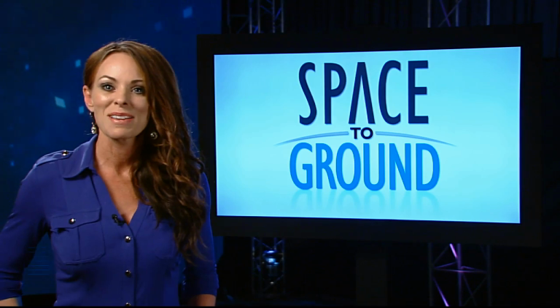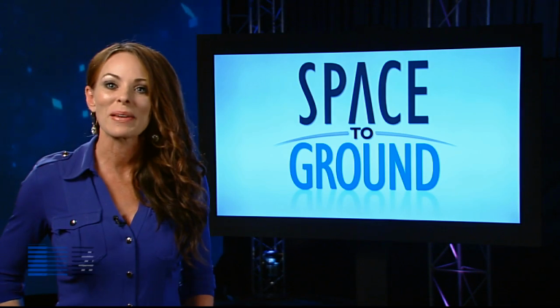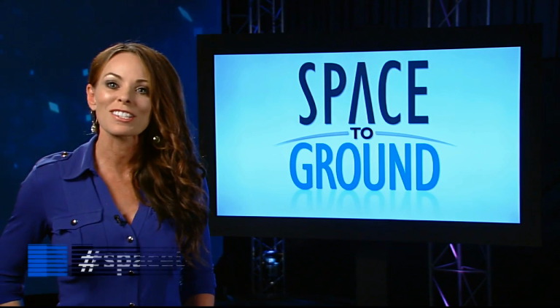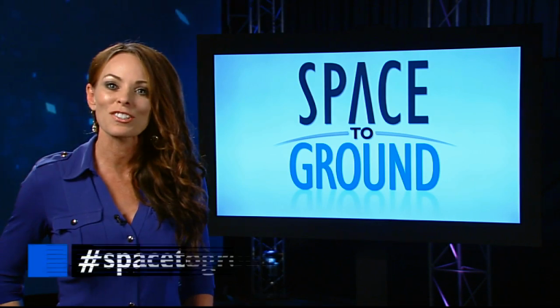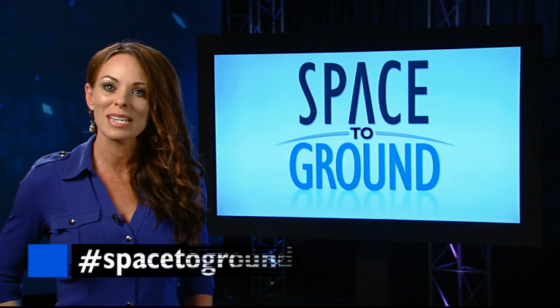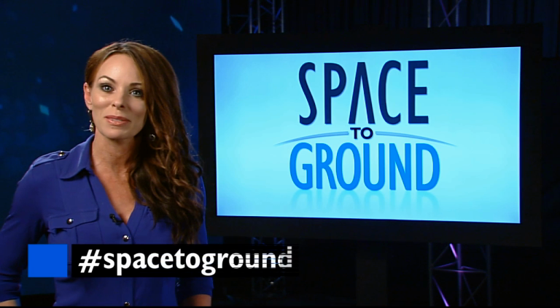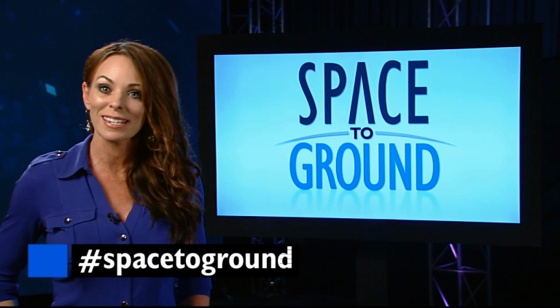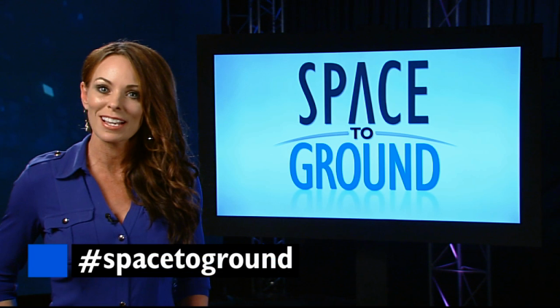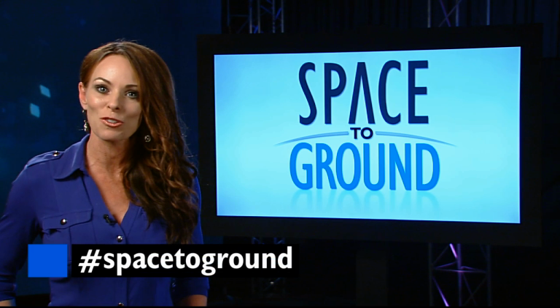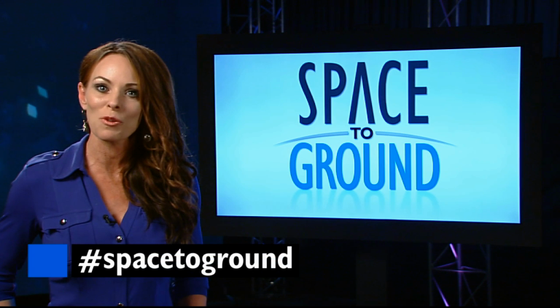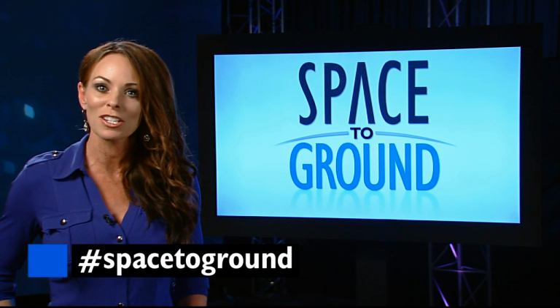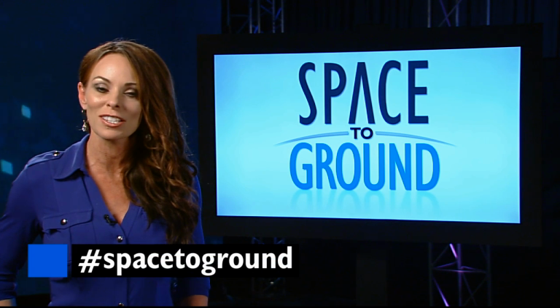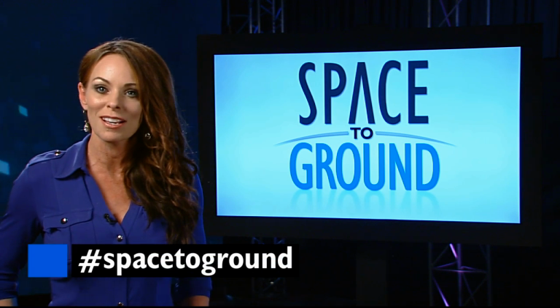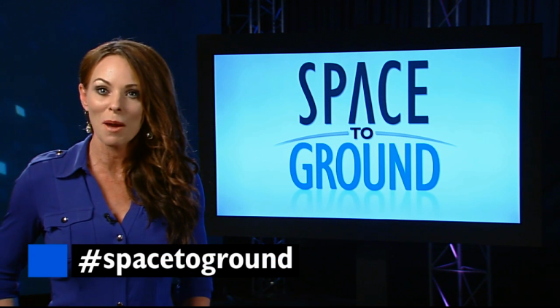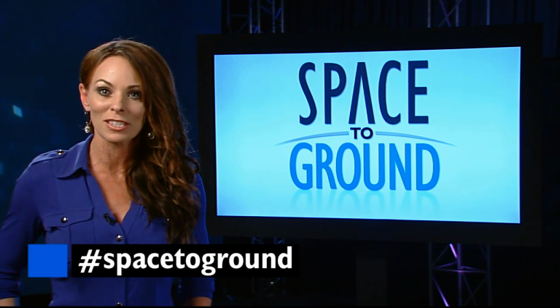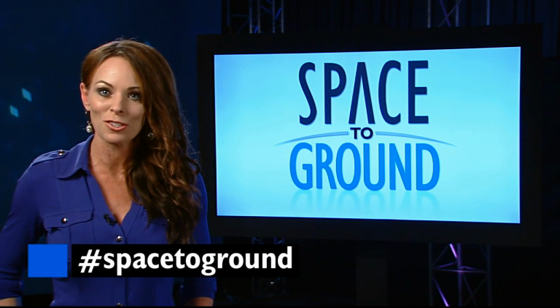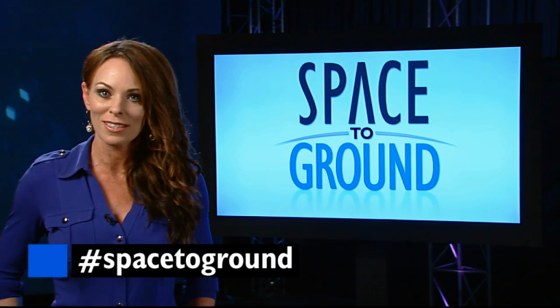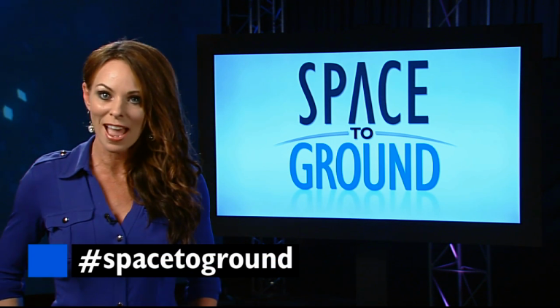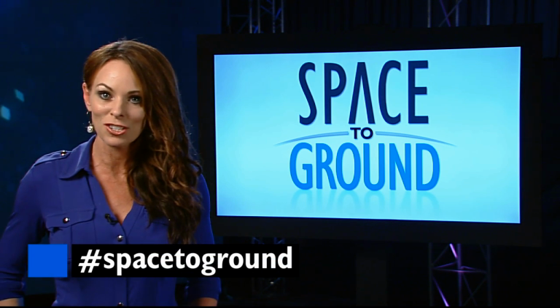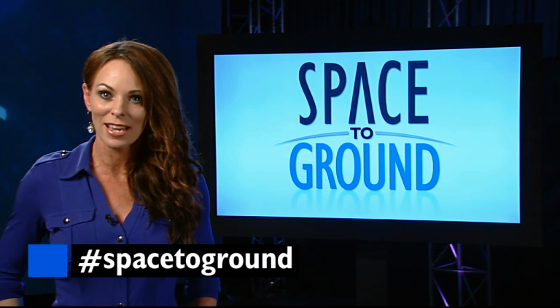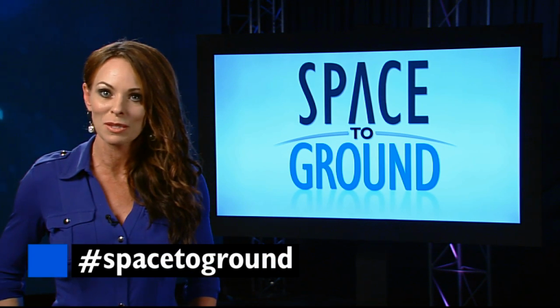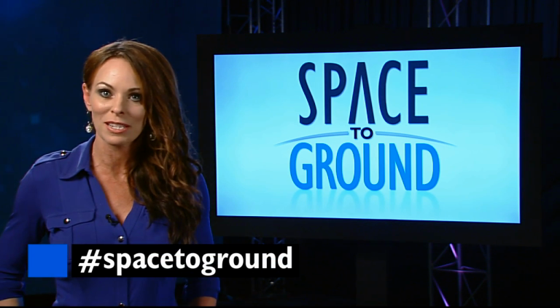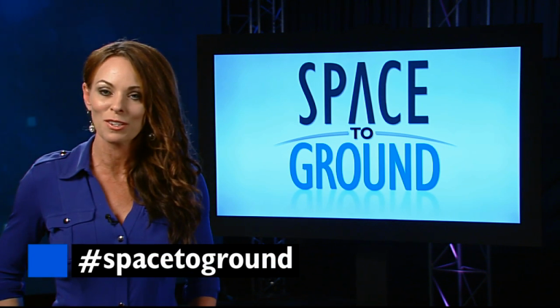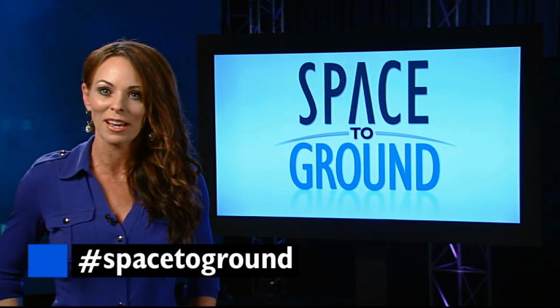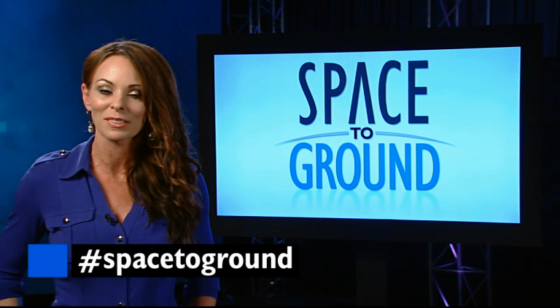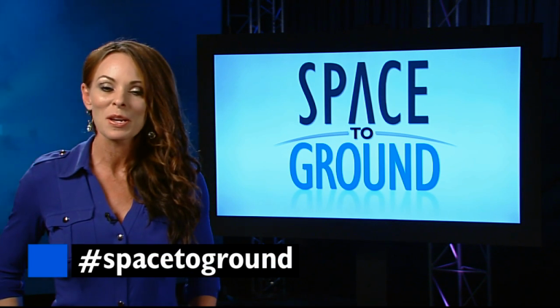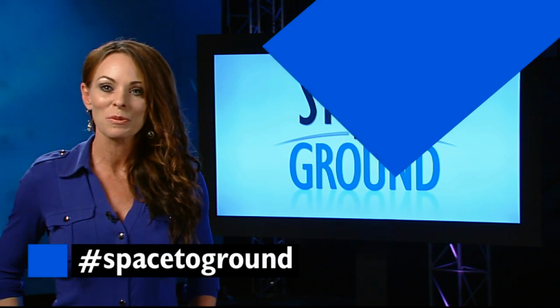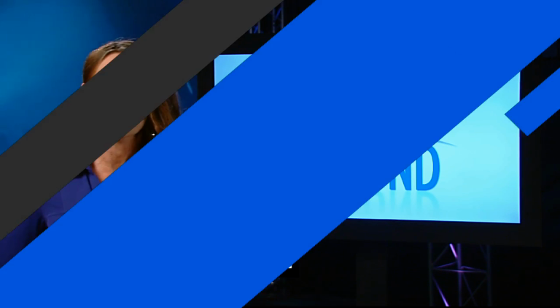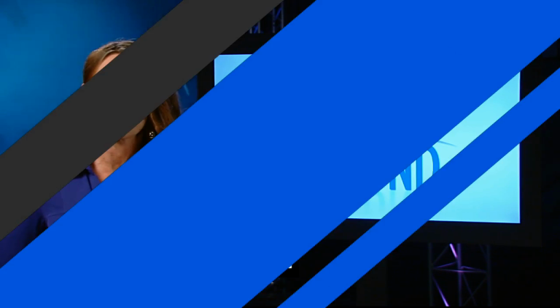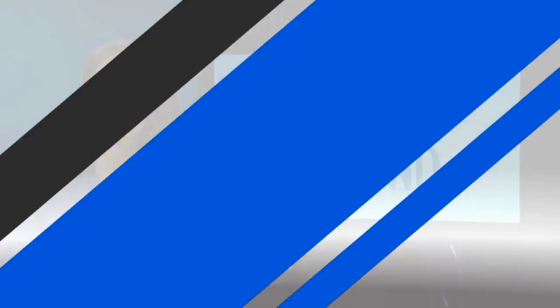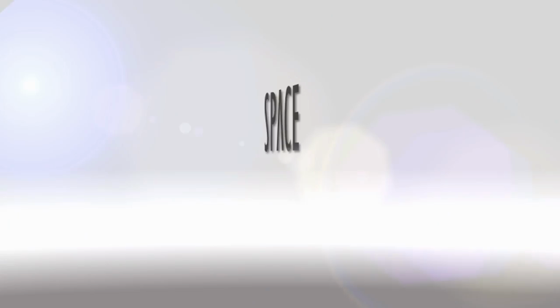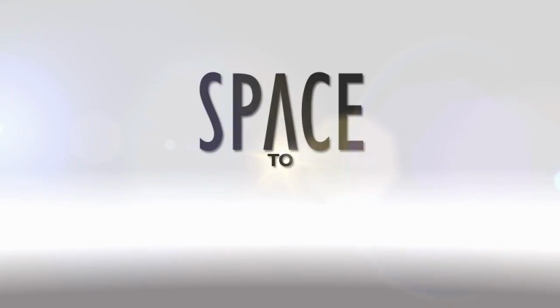Make sure to keep sending us your questions and comments using the hashtag SpaceToGround. We'll see you next week.